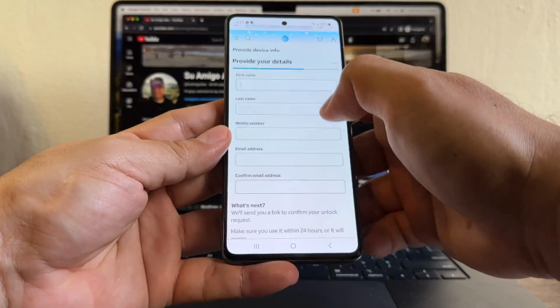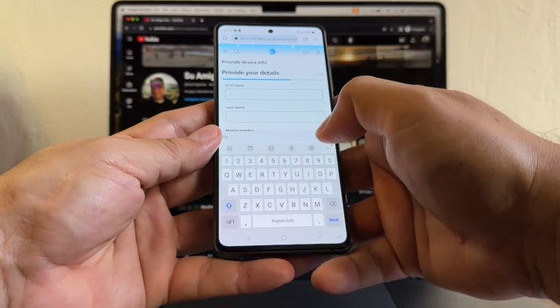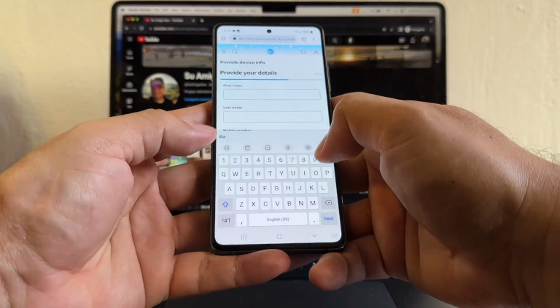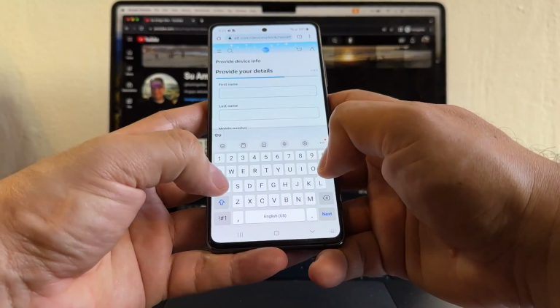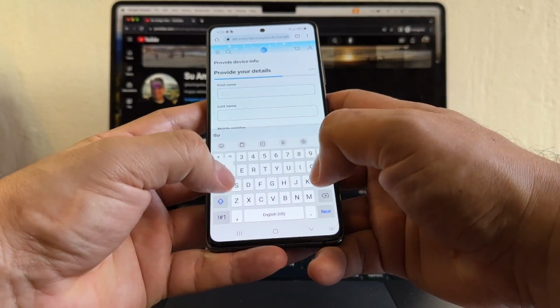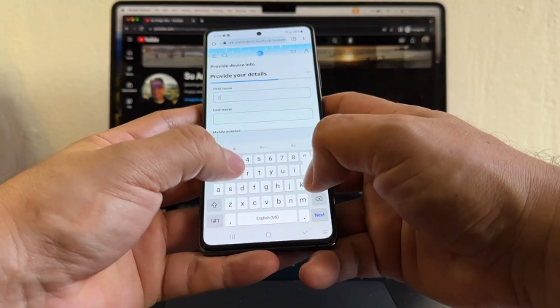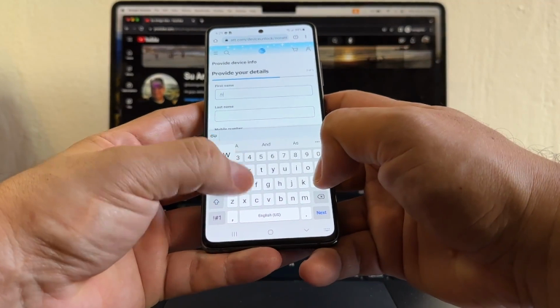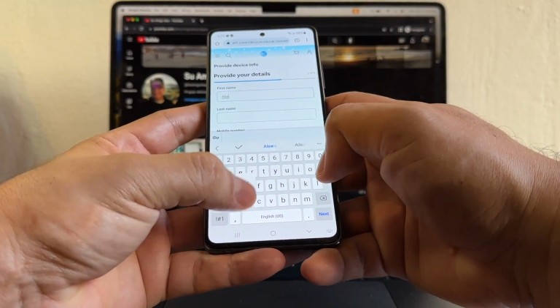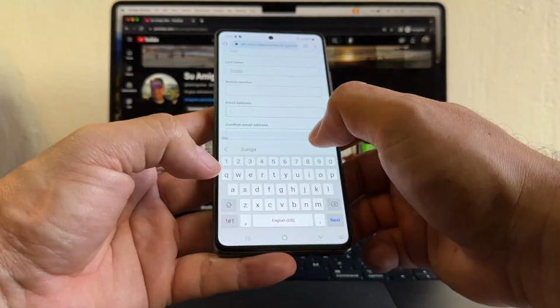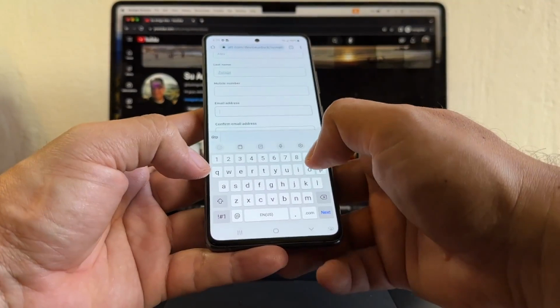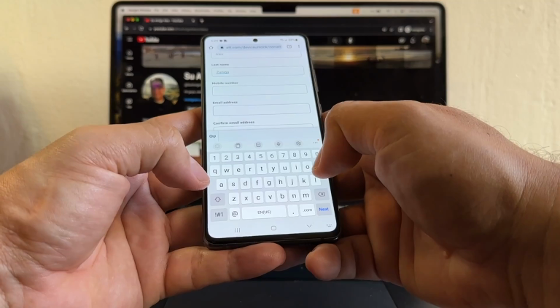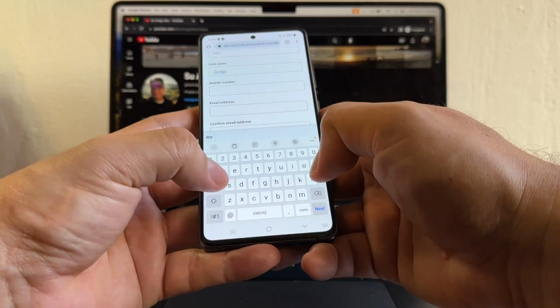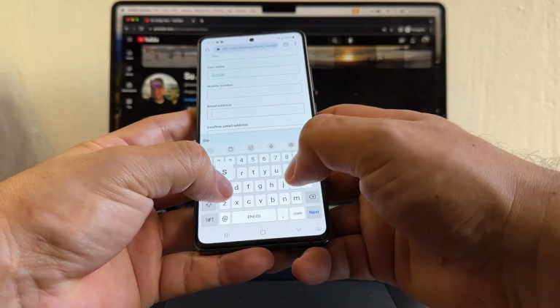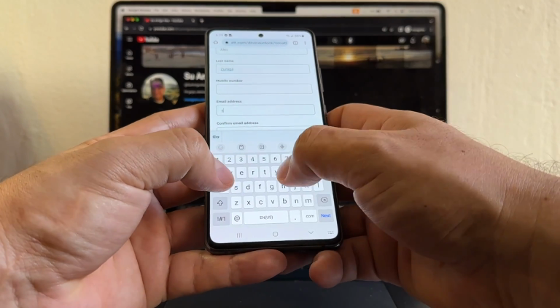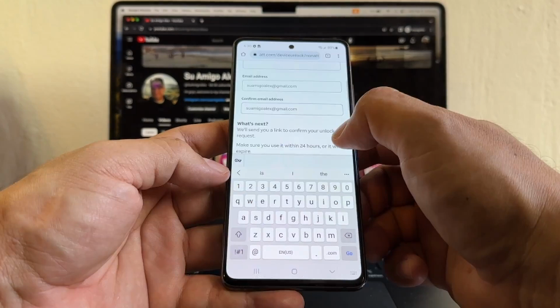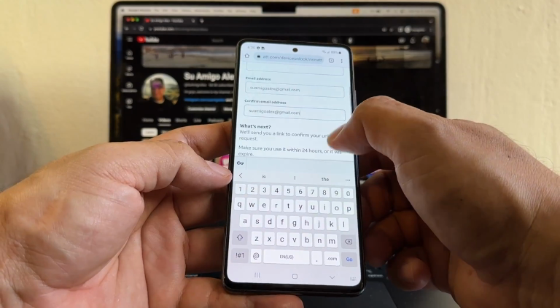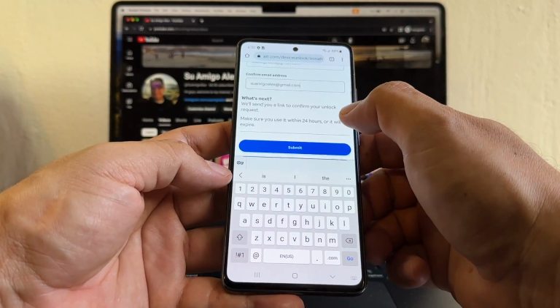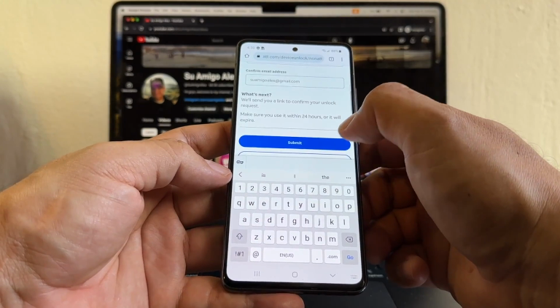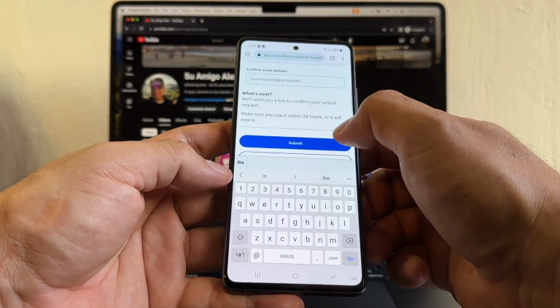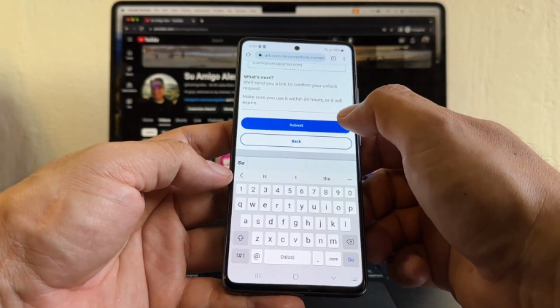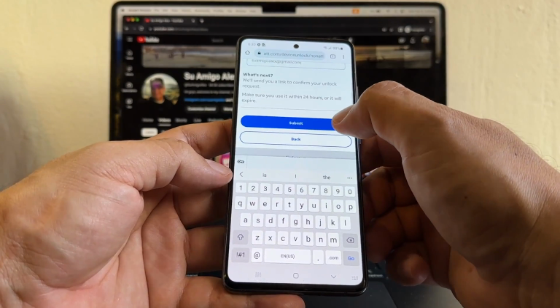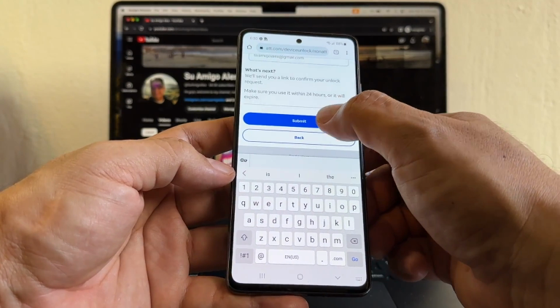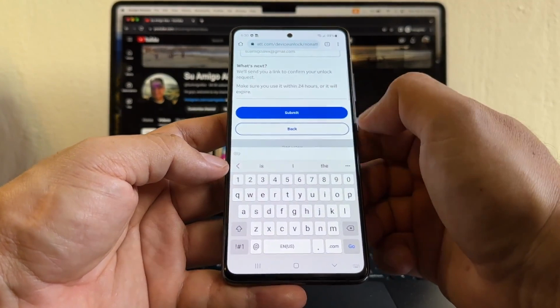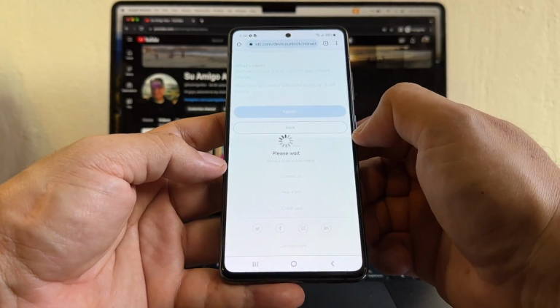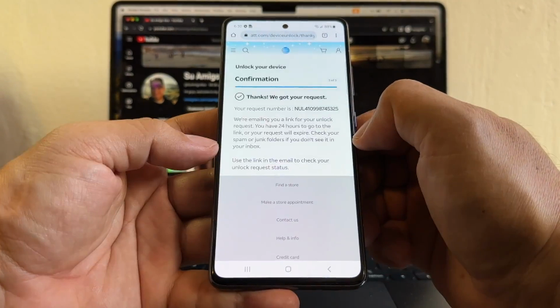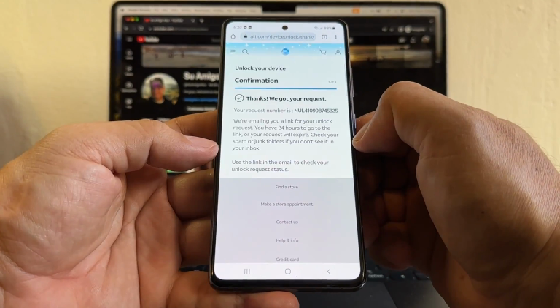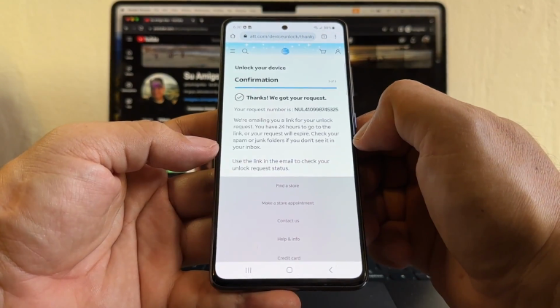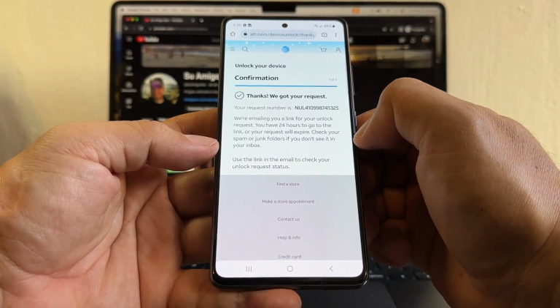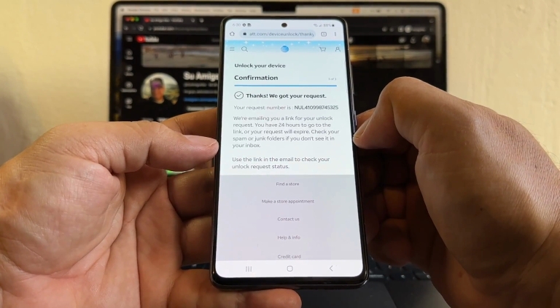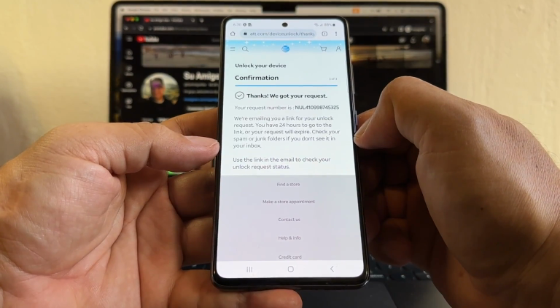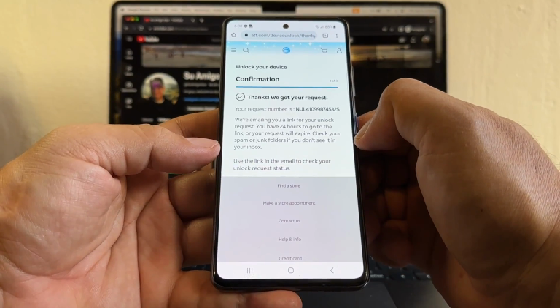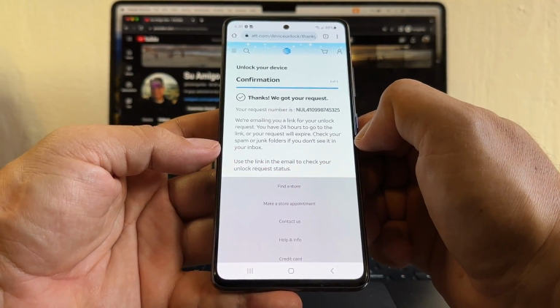Good sign — it's asking me for my name and email address. I'm going to fill those in and click Submit, and it says 'Thanks, we got your request.'